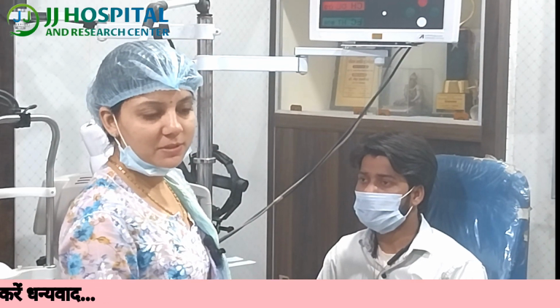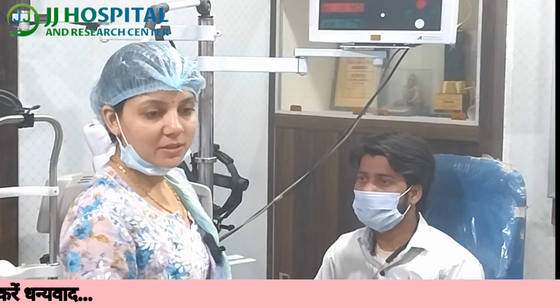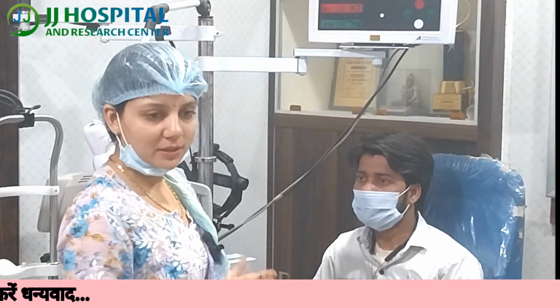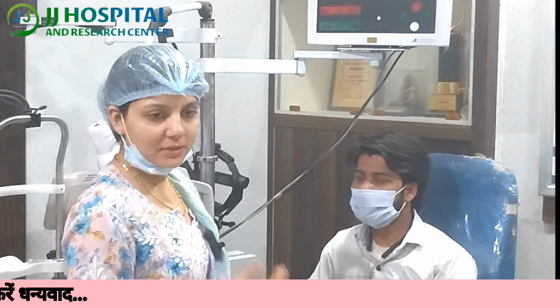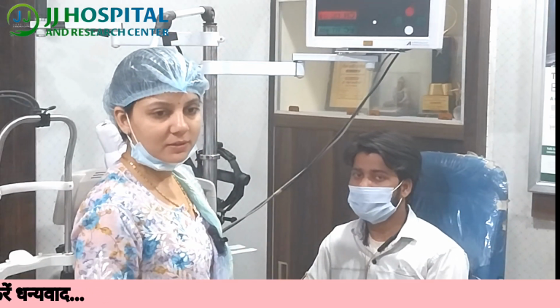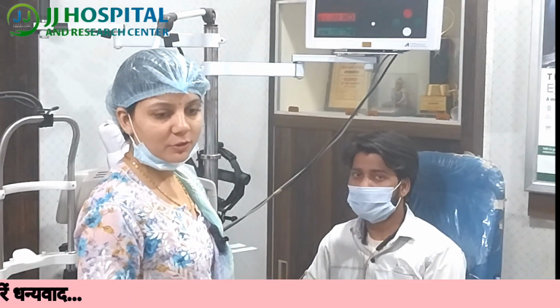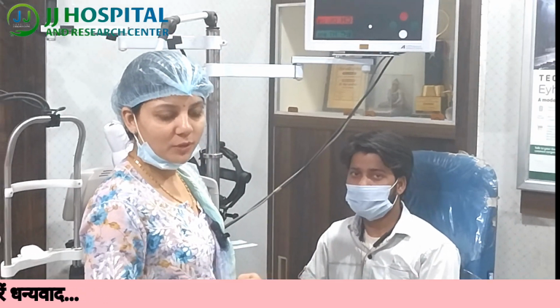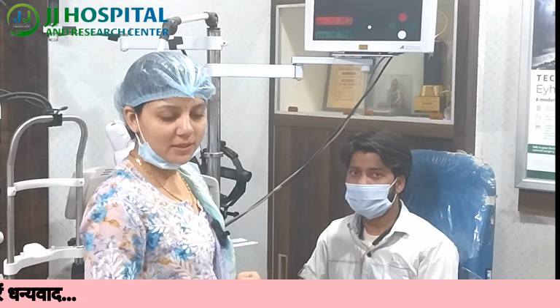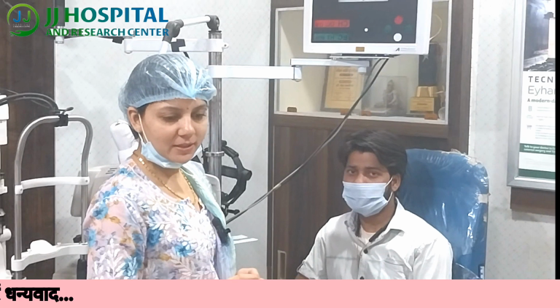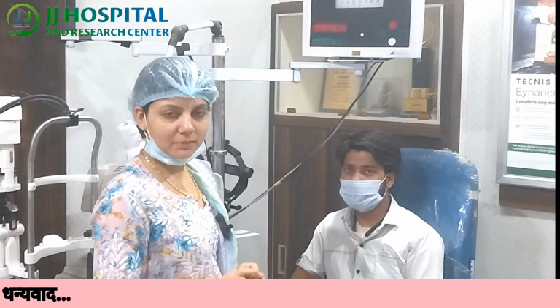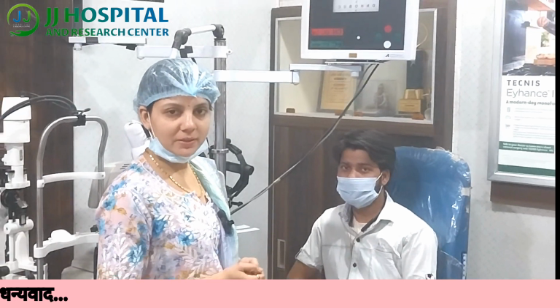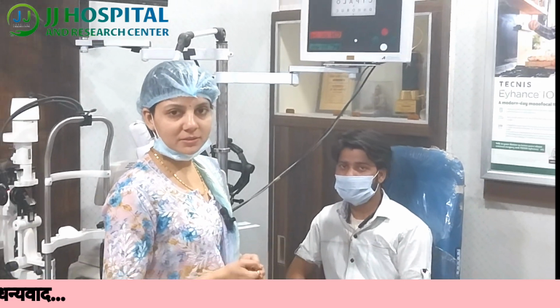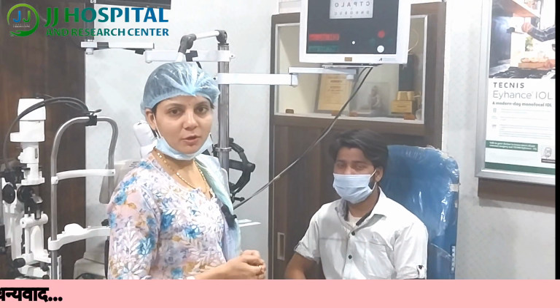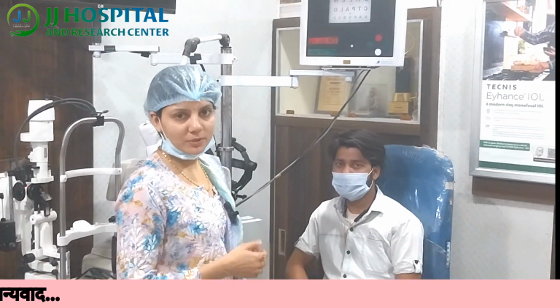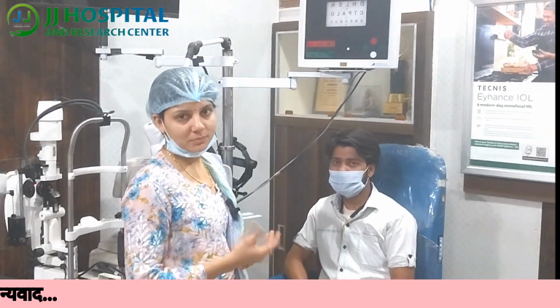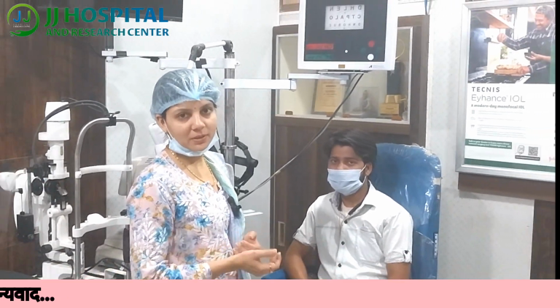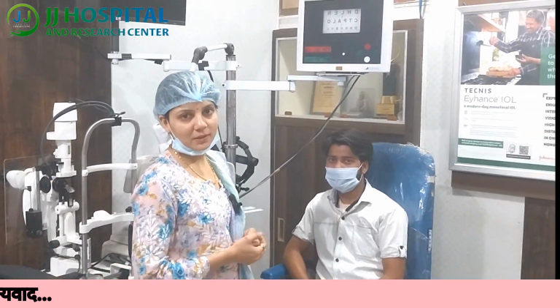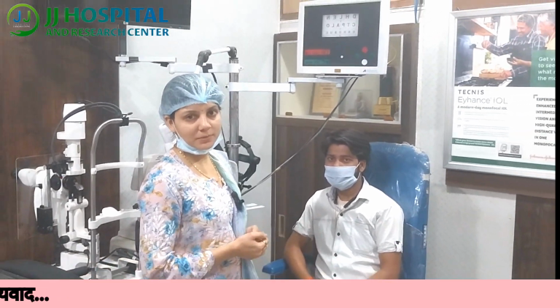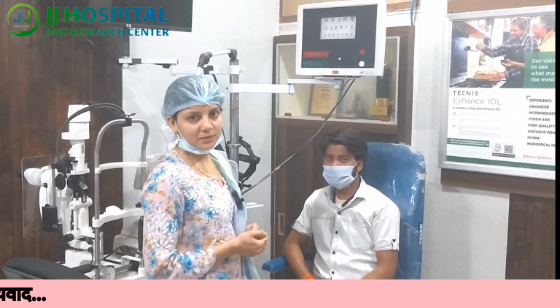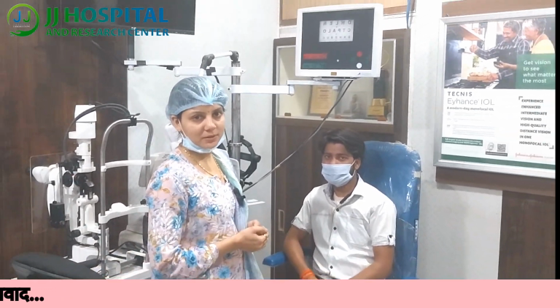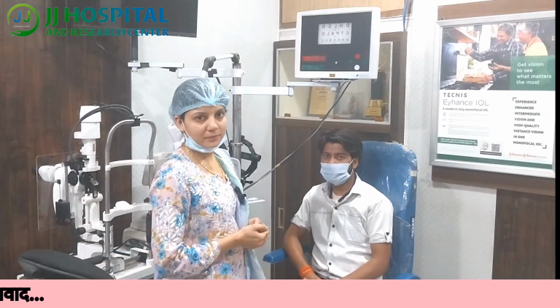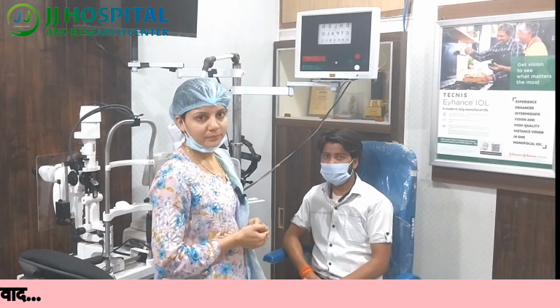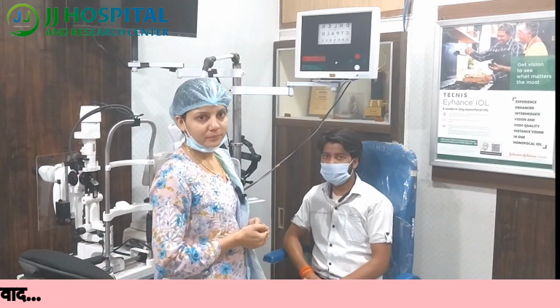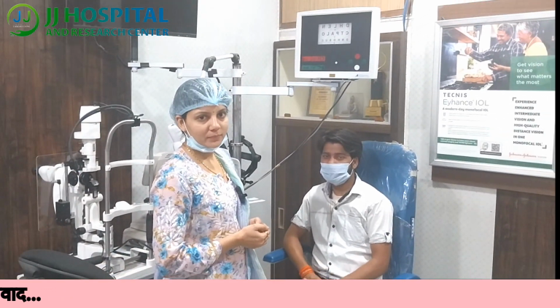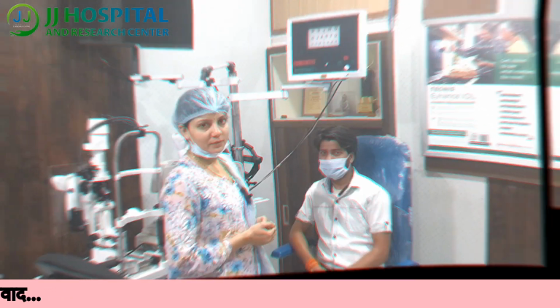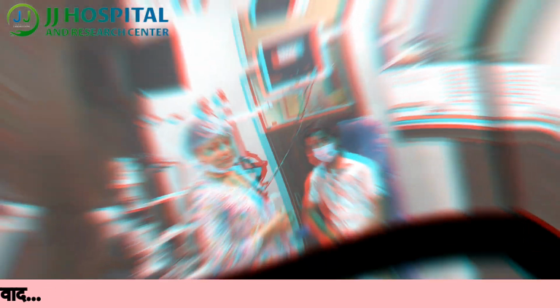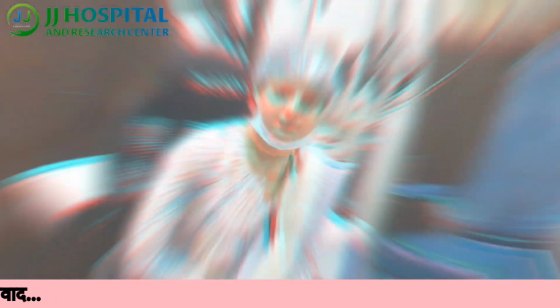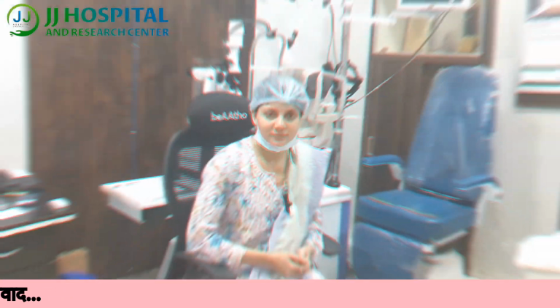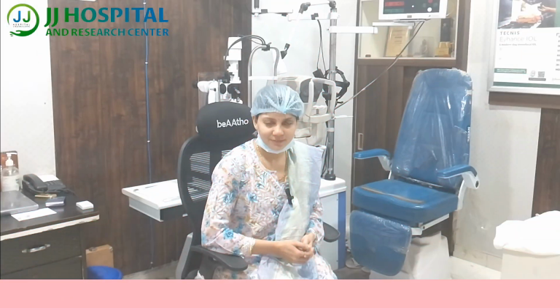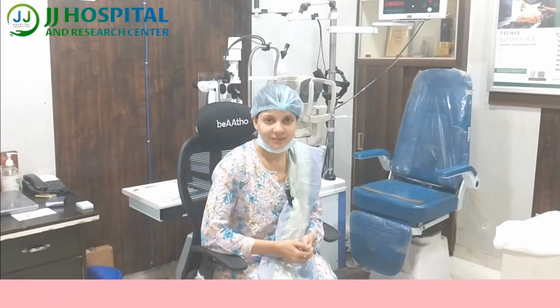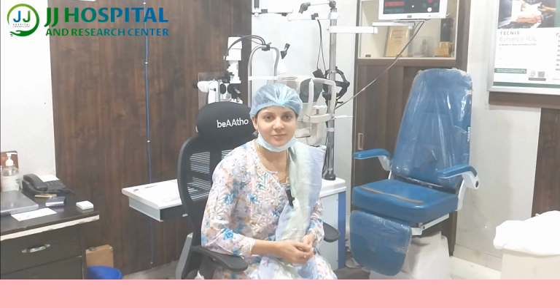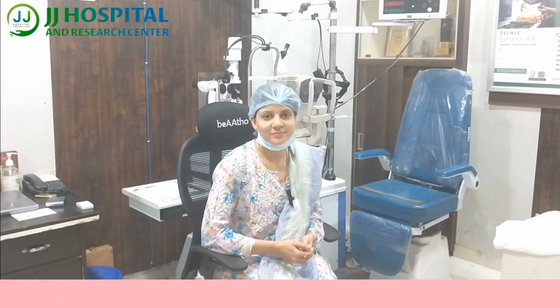If massage does not work, then you can also do a surgical procedure after one year. Thank you.